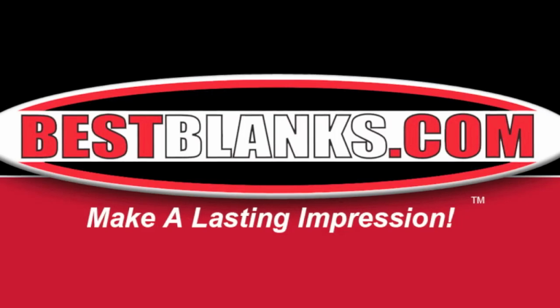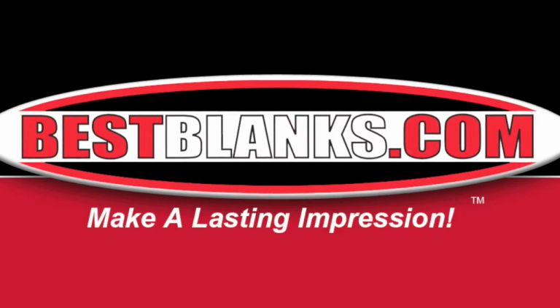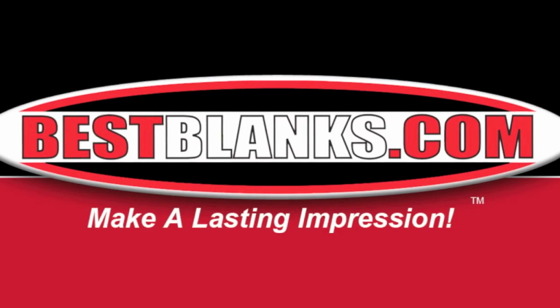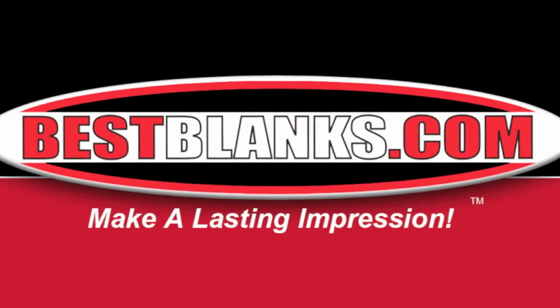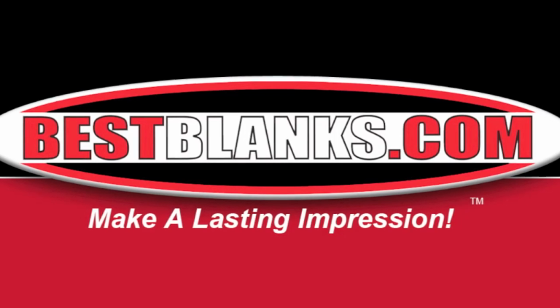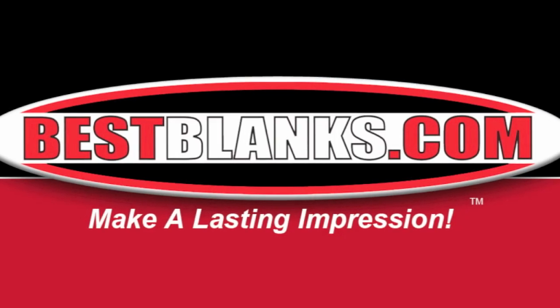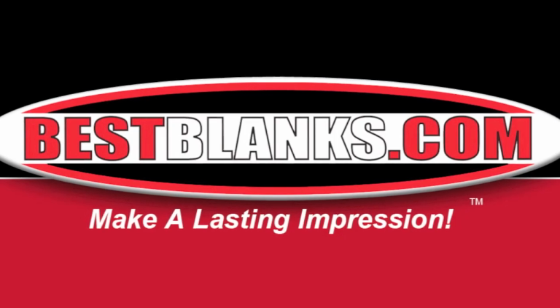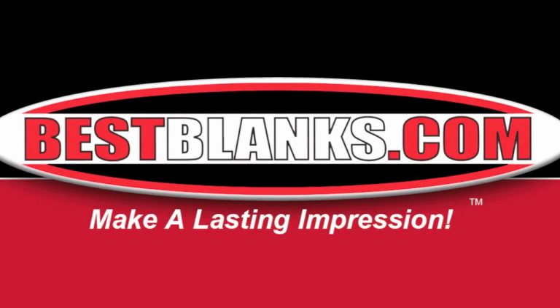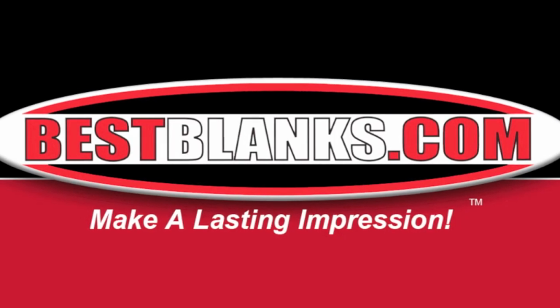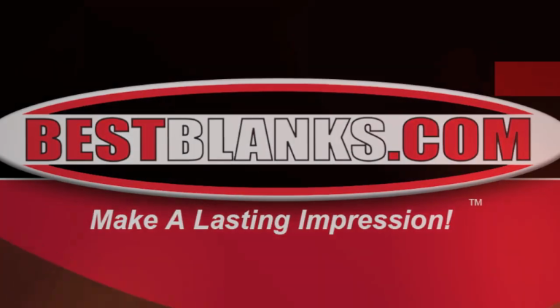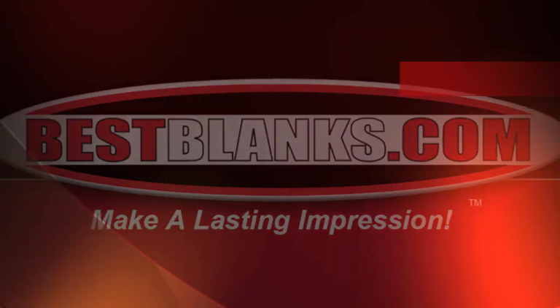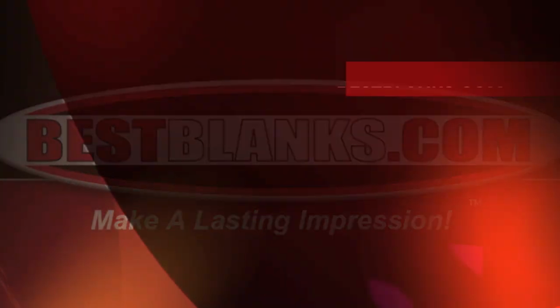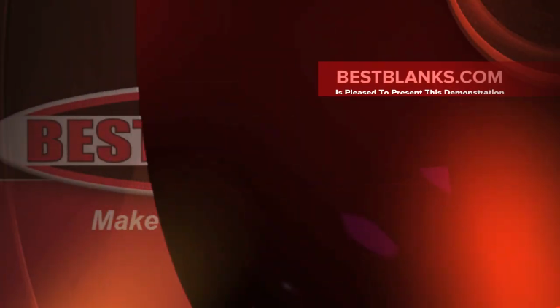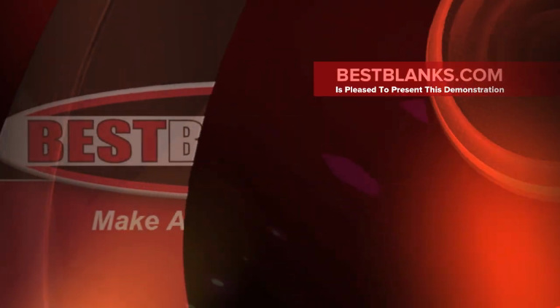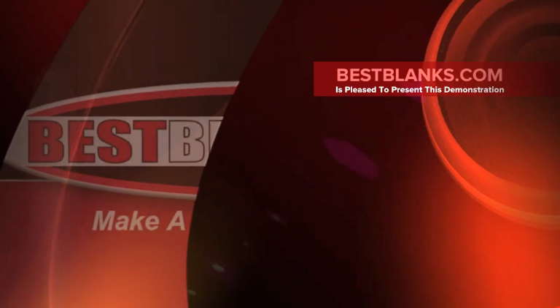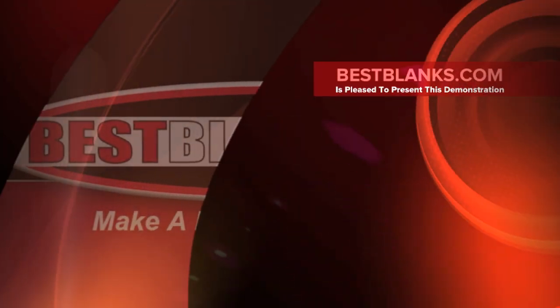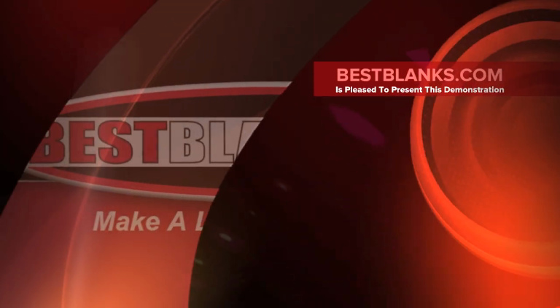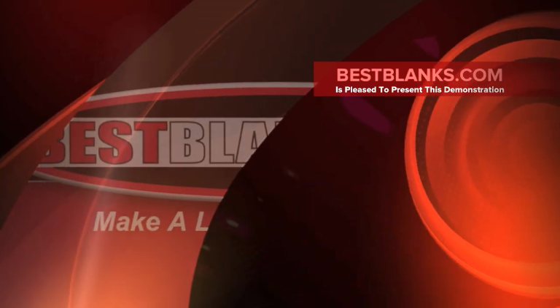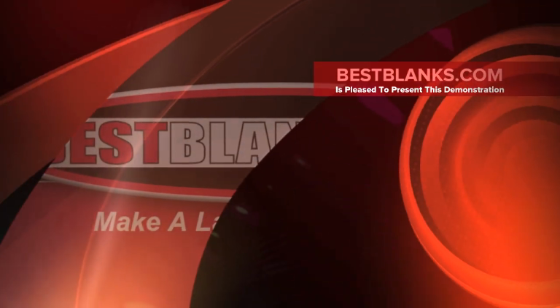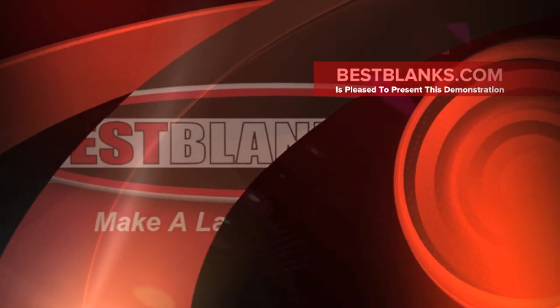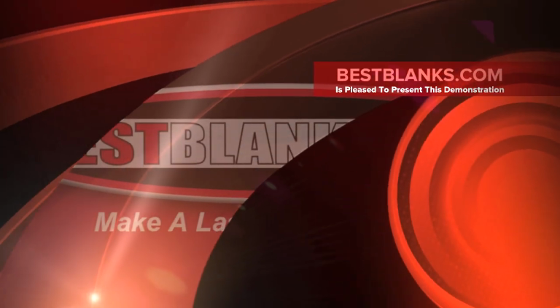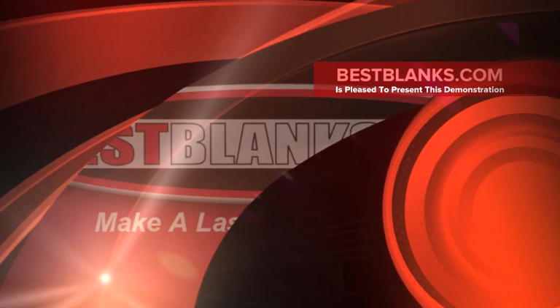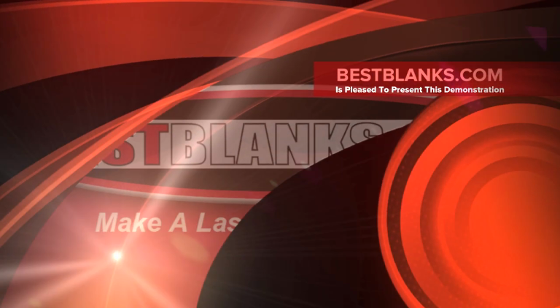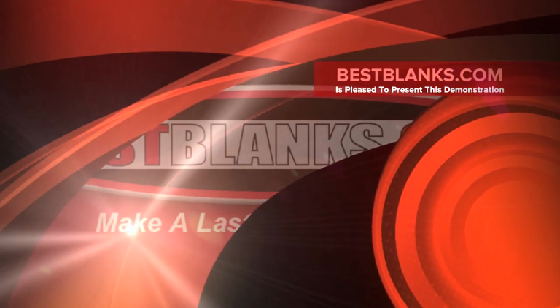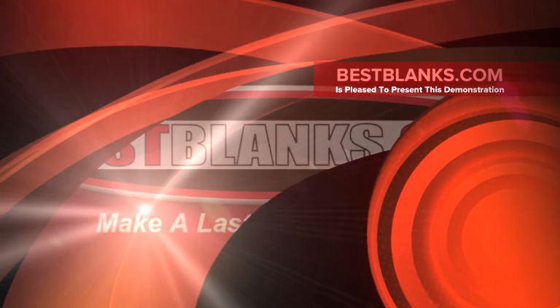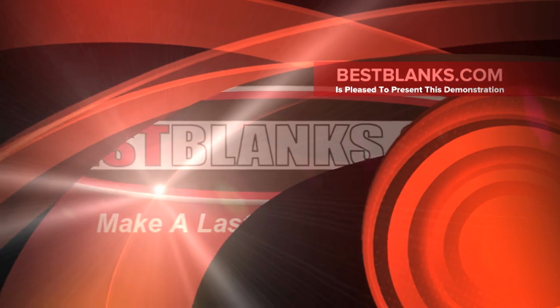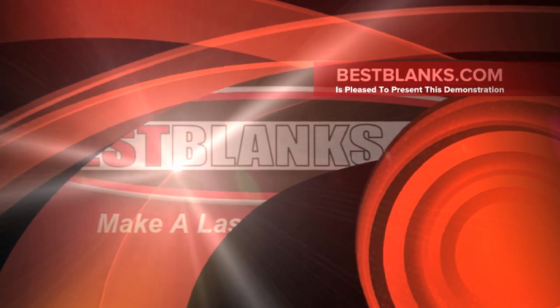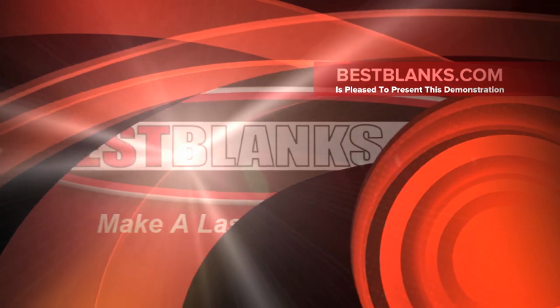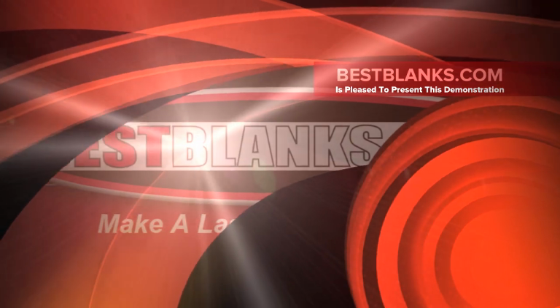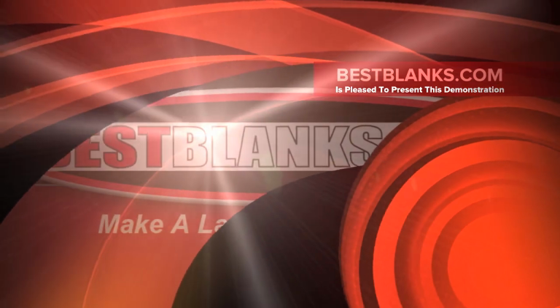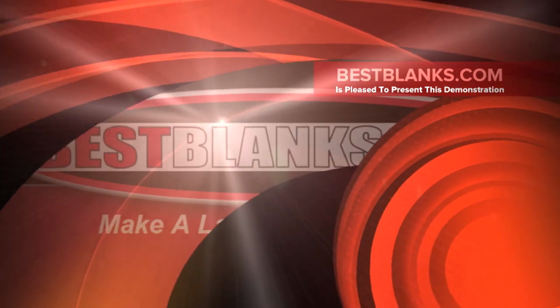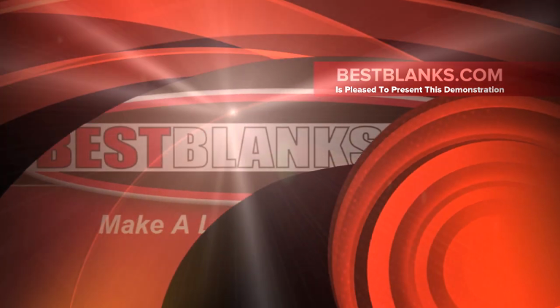Welcome to our how-to video tutorial series. Today we will be transferring a Chromoblast image onto a cotton tote bag.